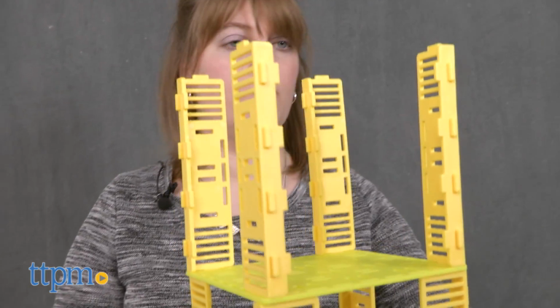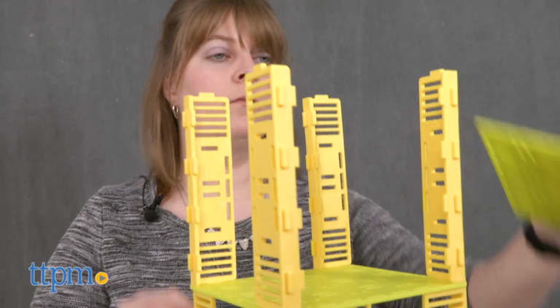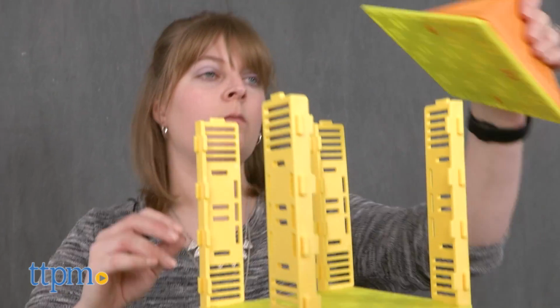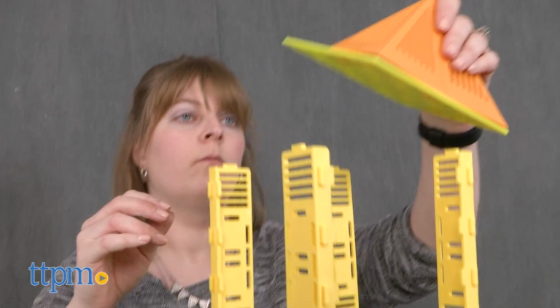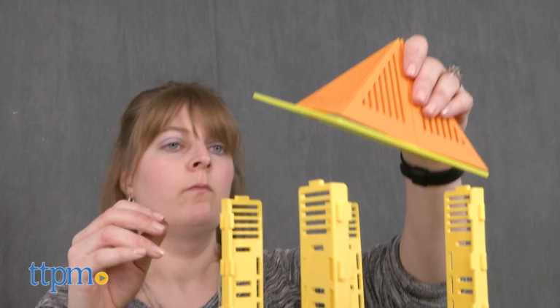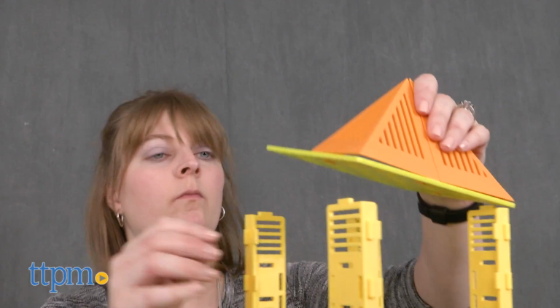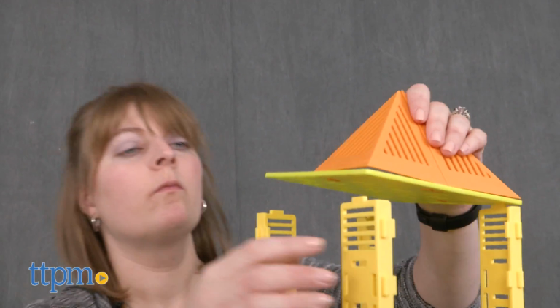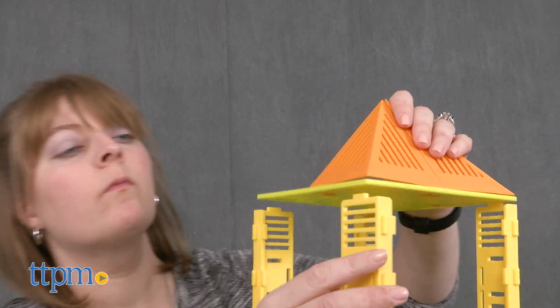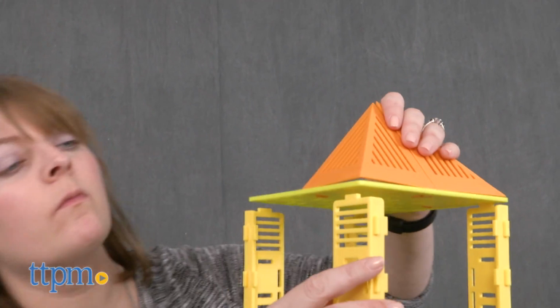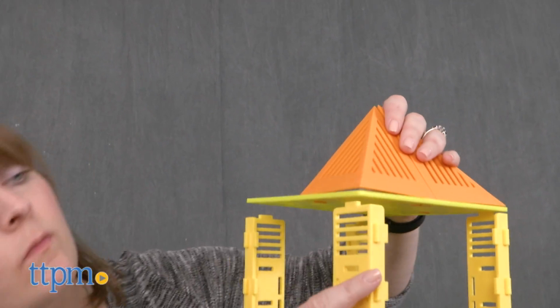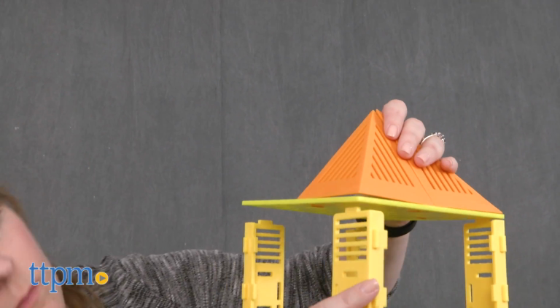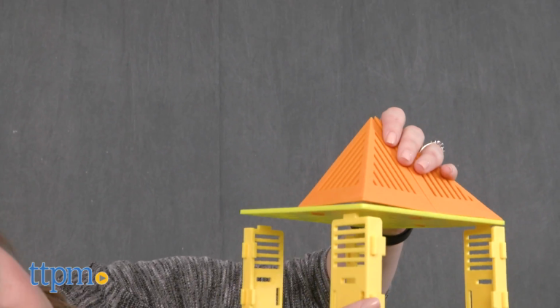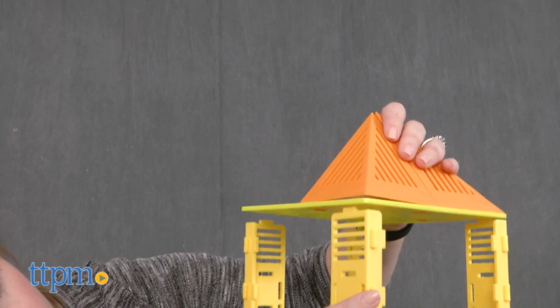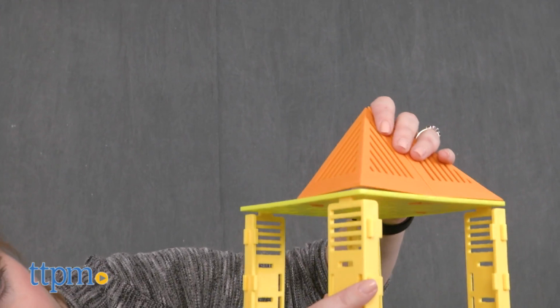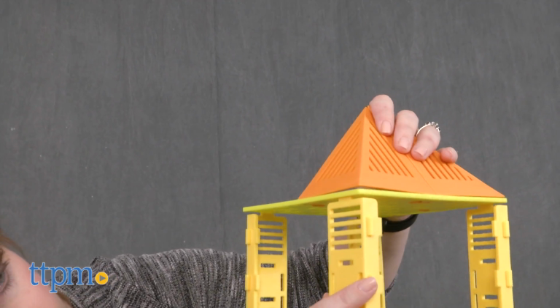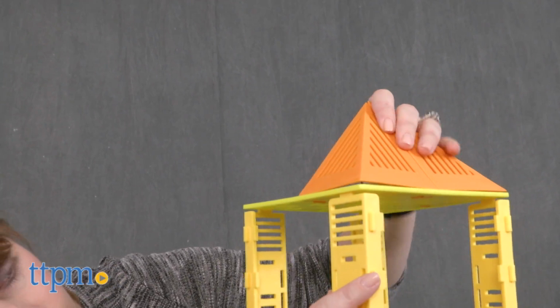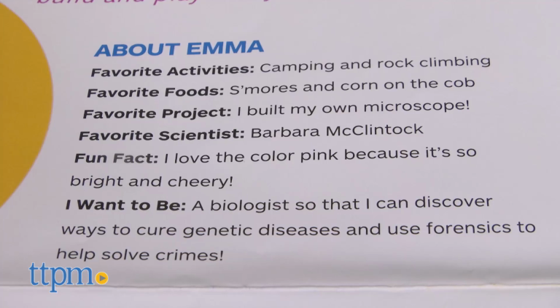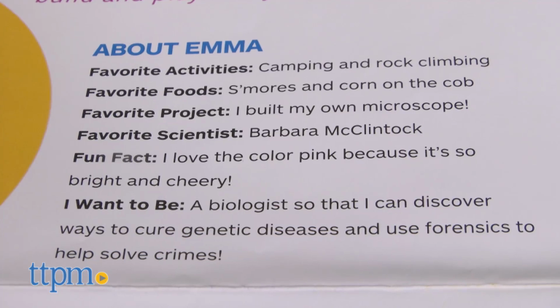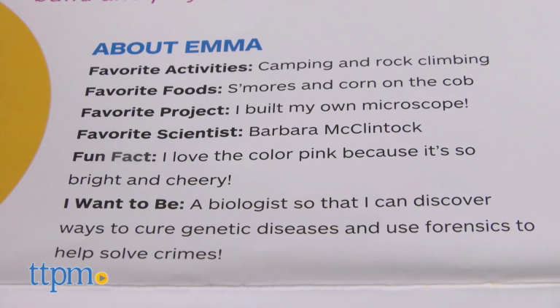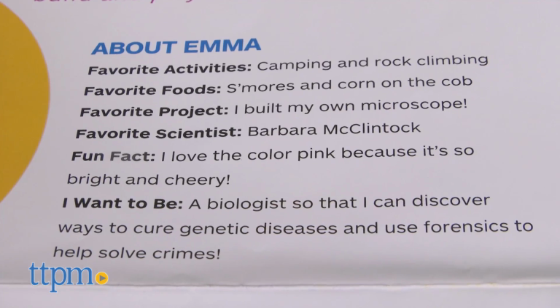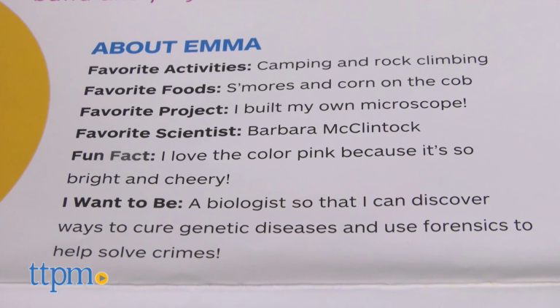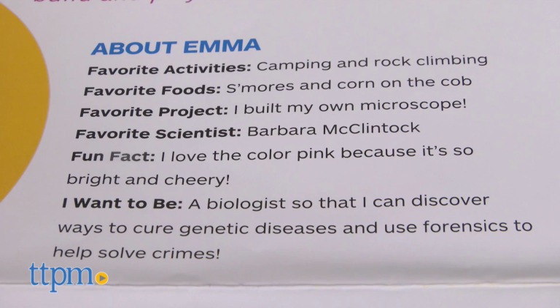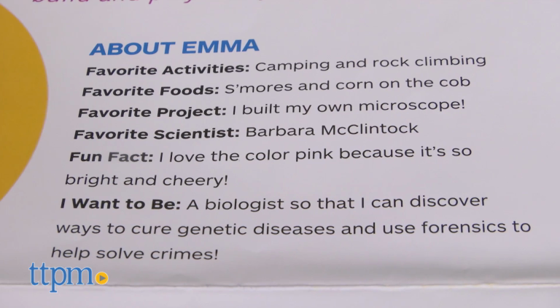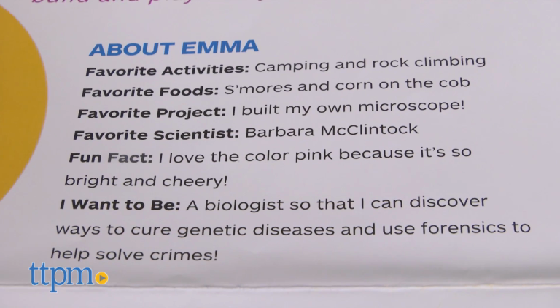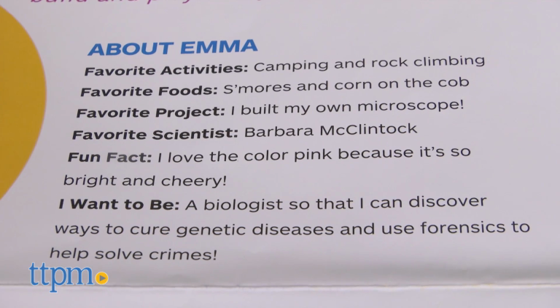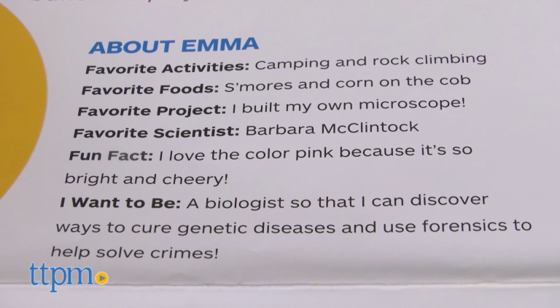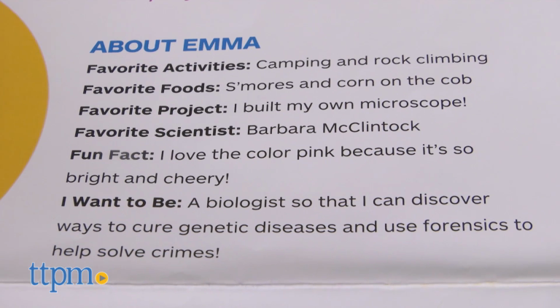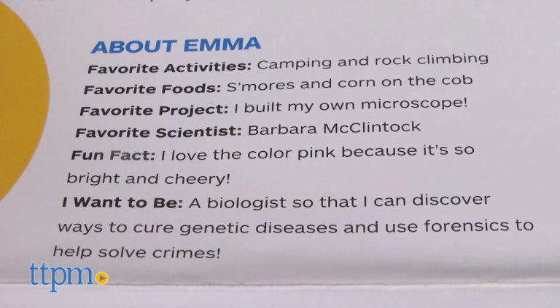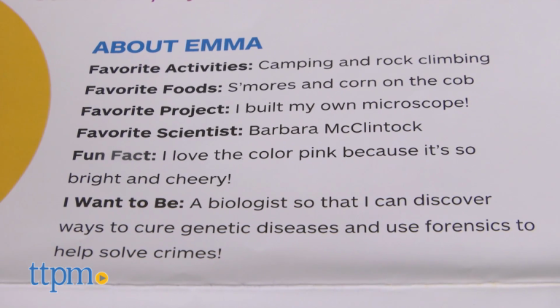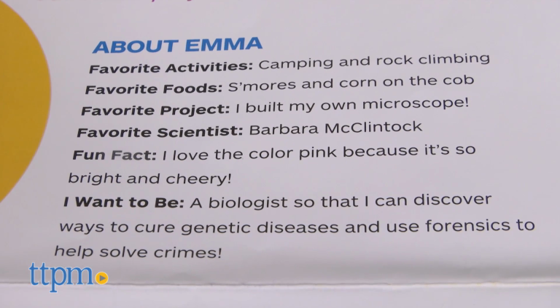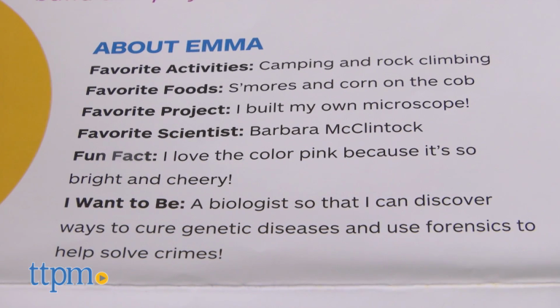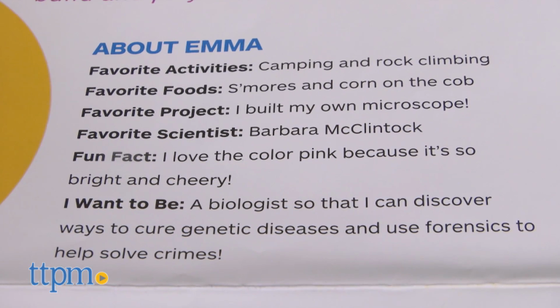As they build, they can also read about the doll character Emma, learning about her favorite things, including her favorite scientist.